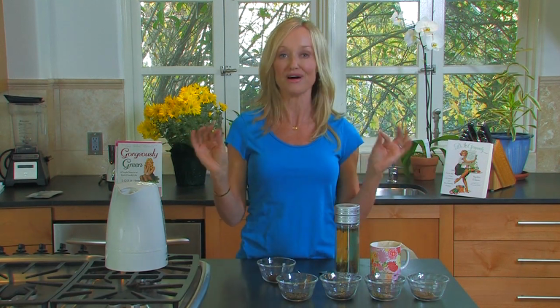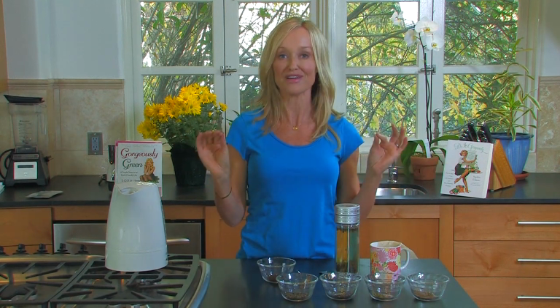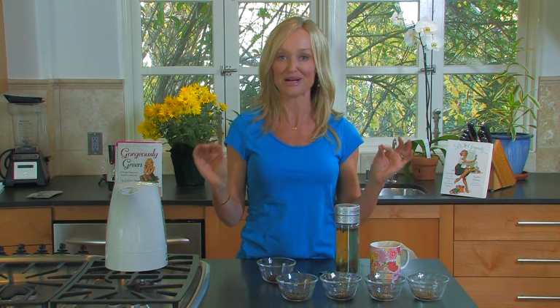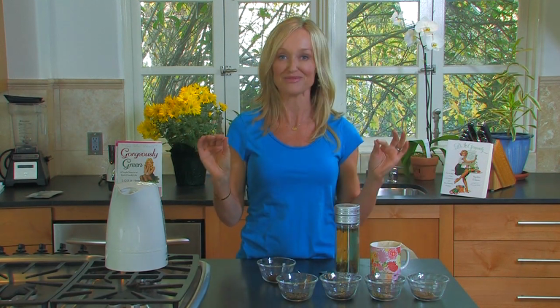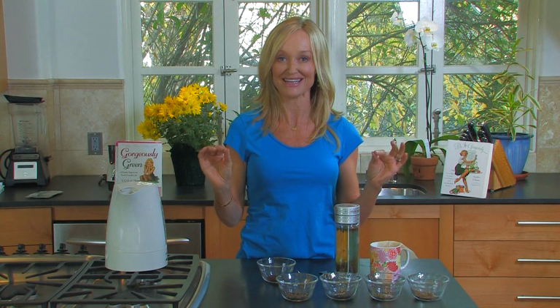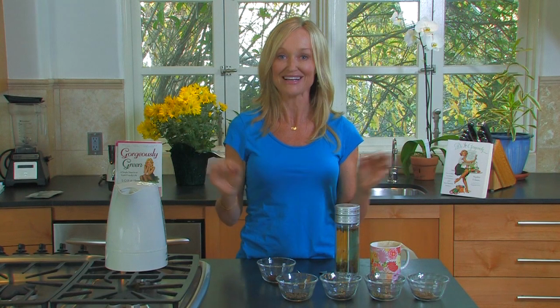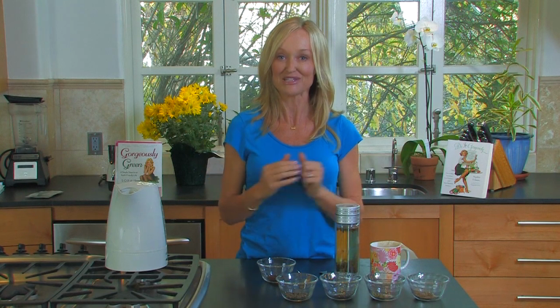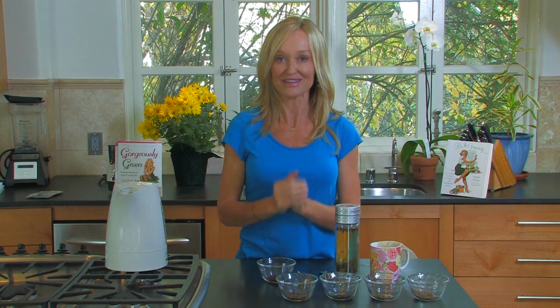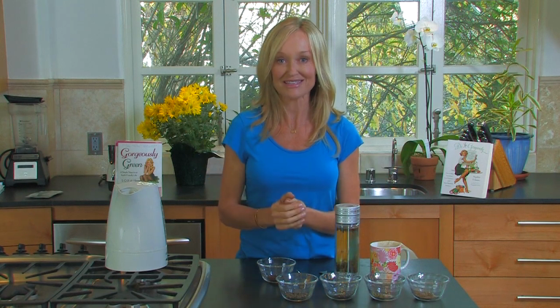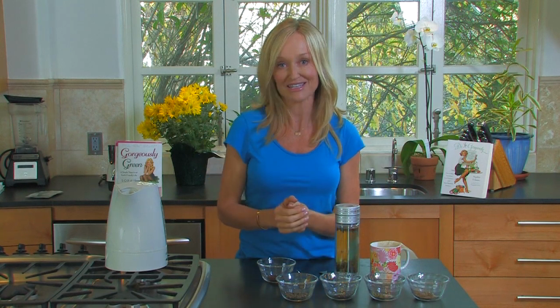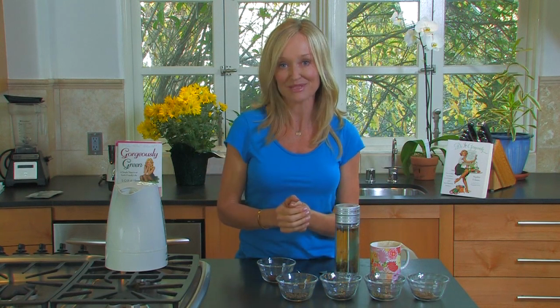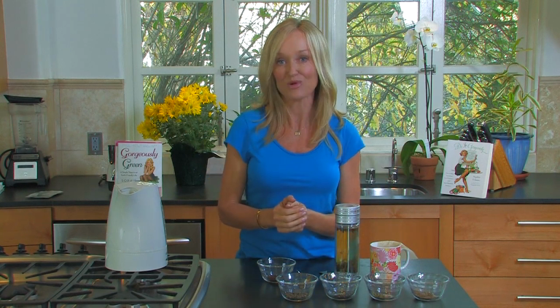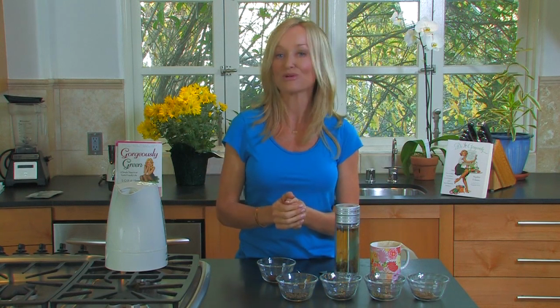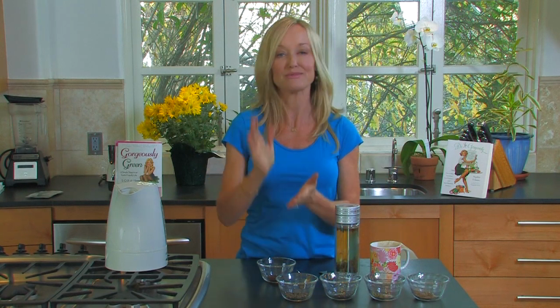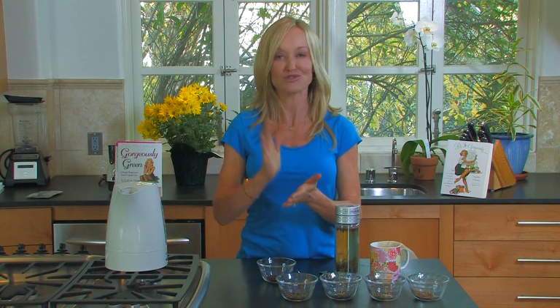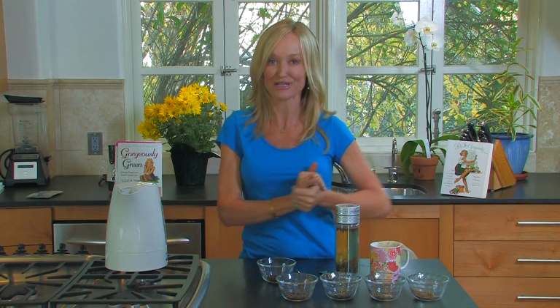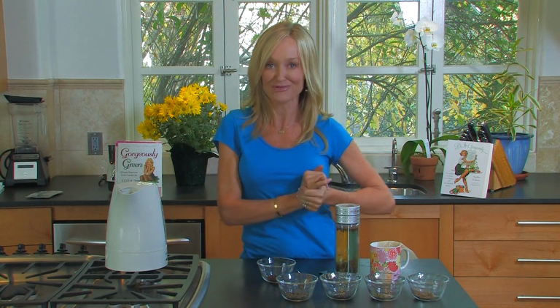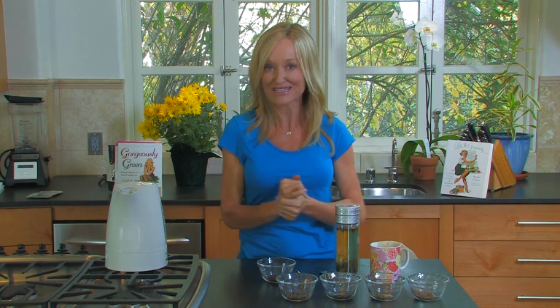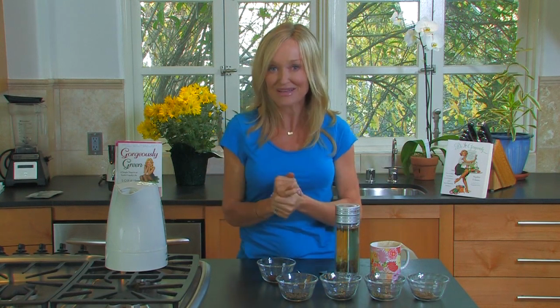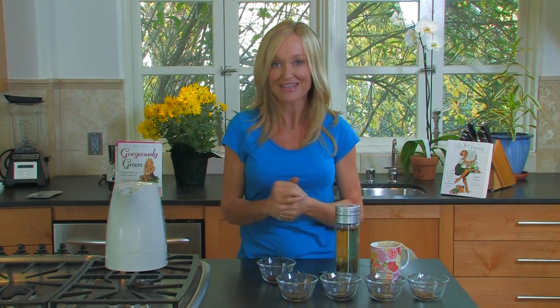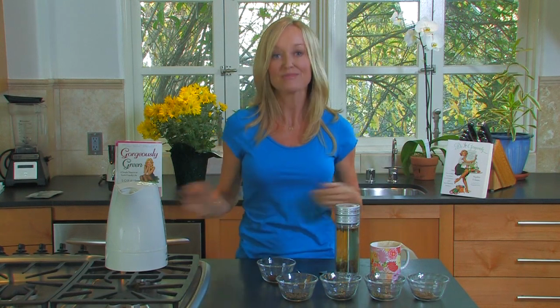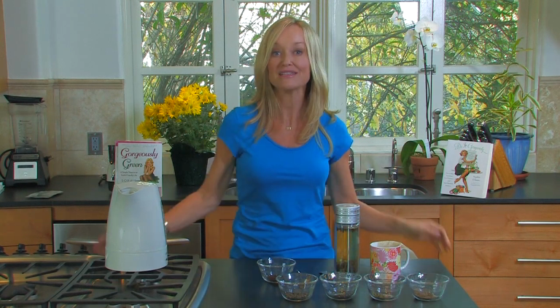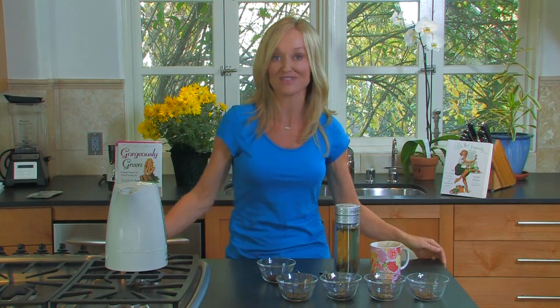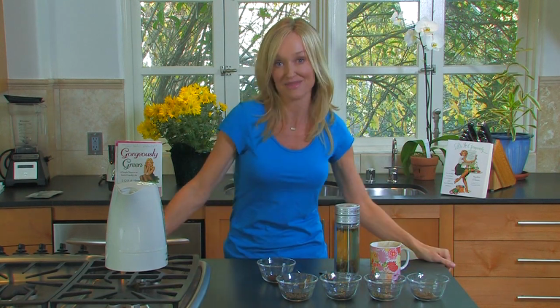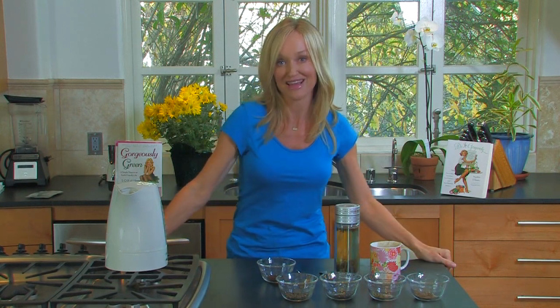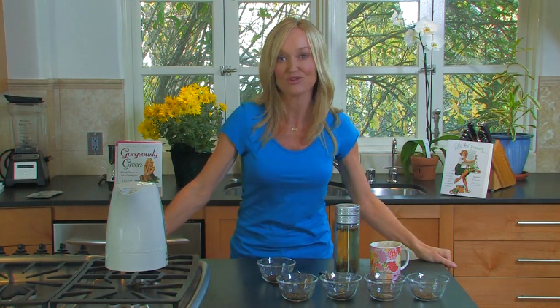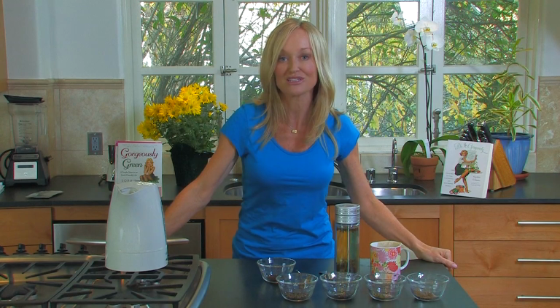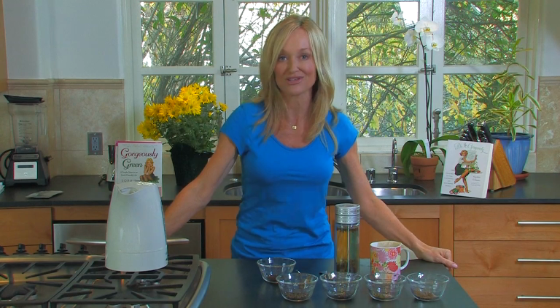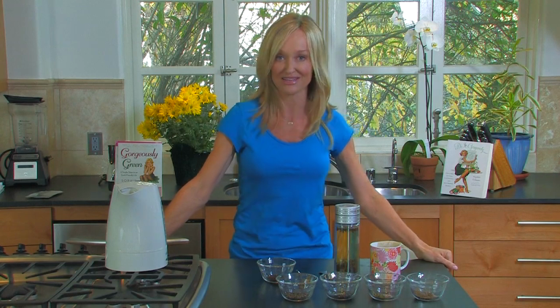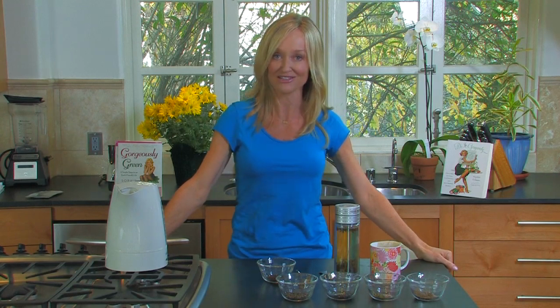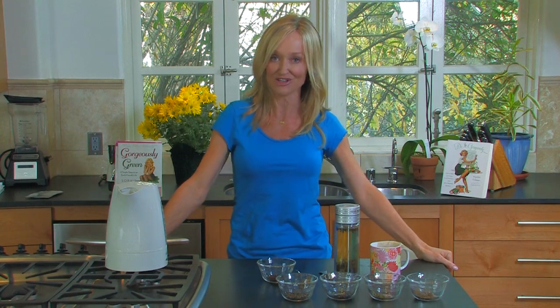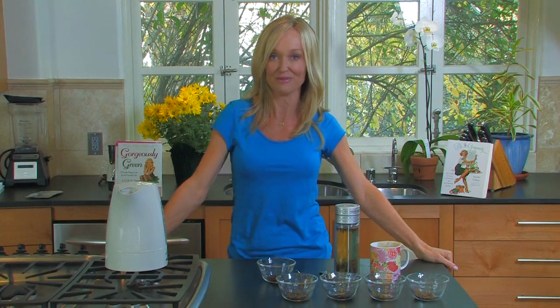There you go — the perfect cup of tea. For more tips, tricks, and recipes, please visit me at gorgeouslygreen.com.